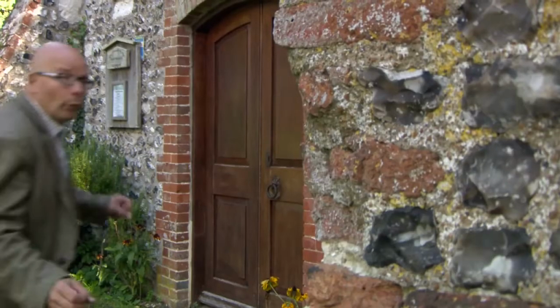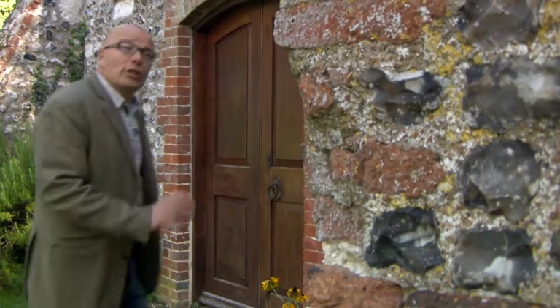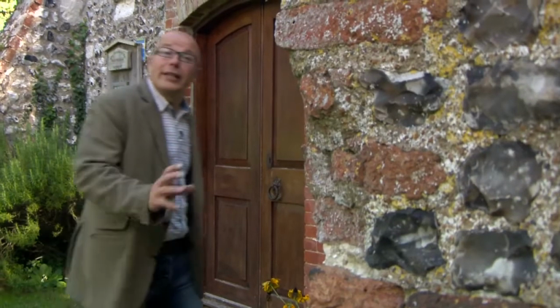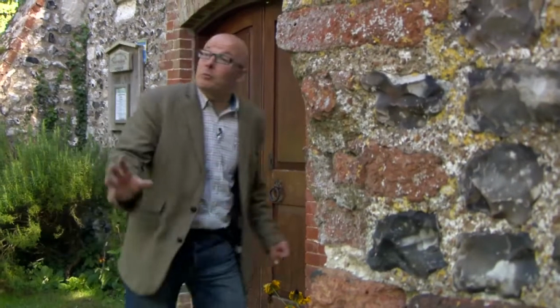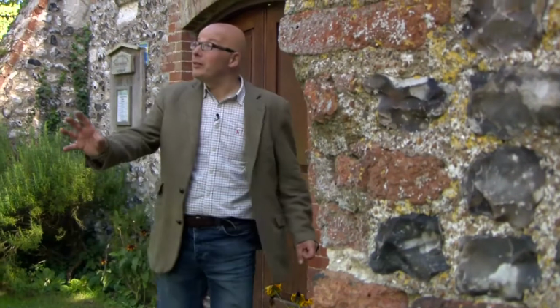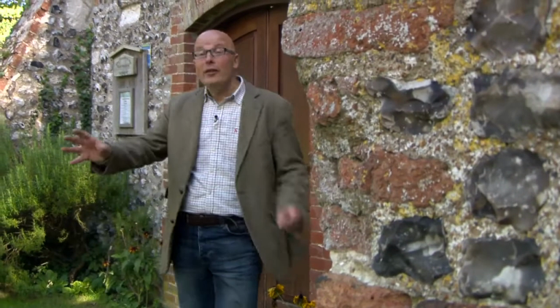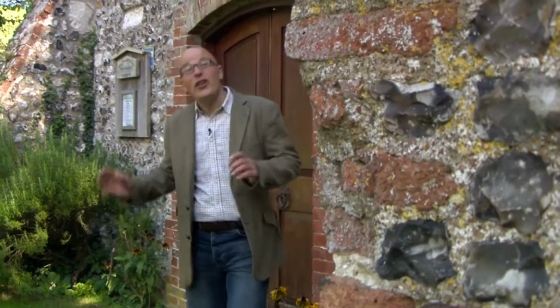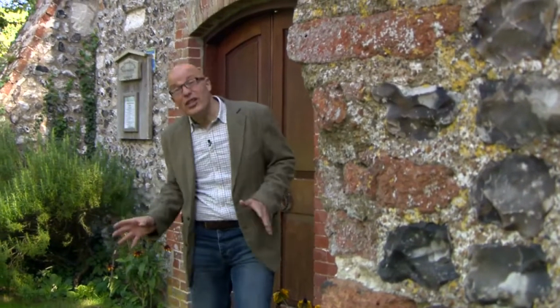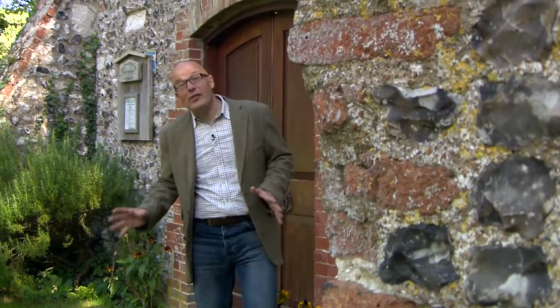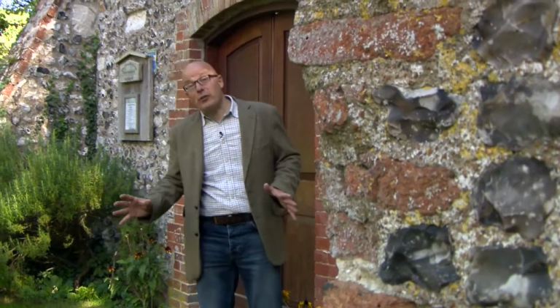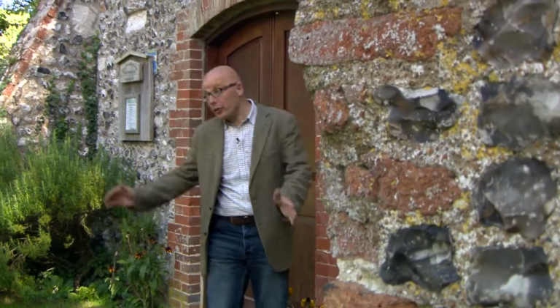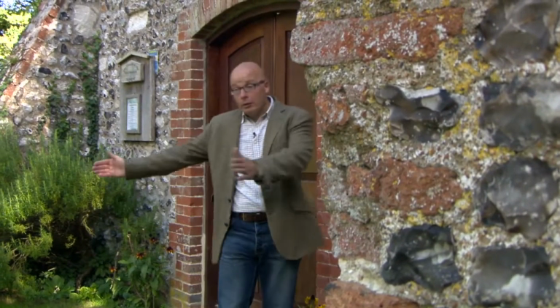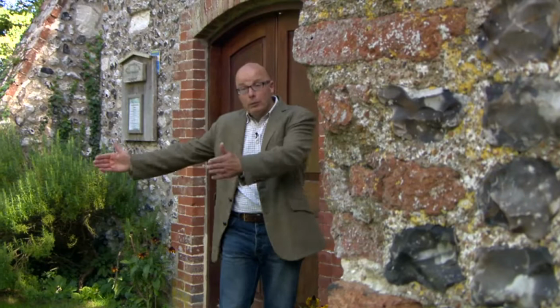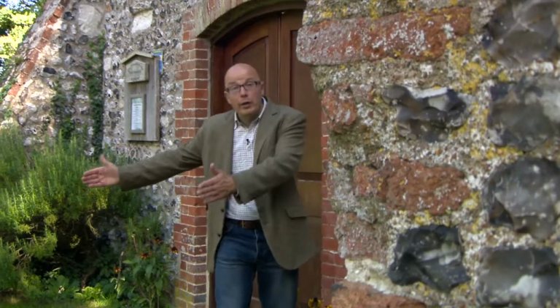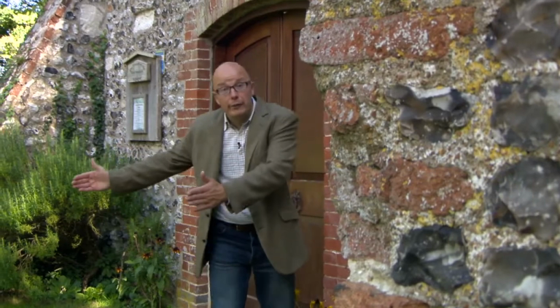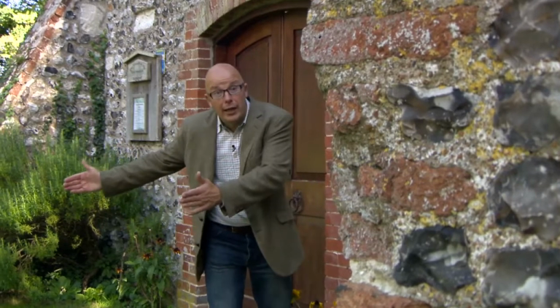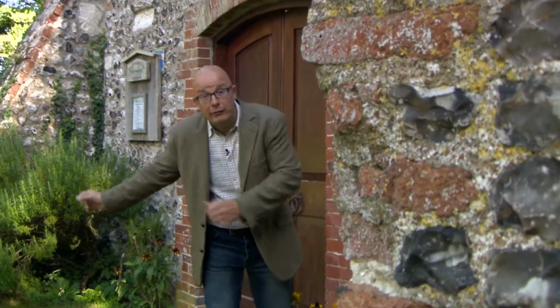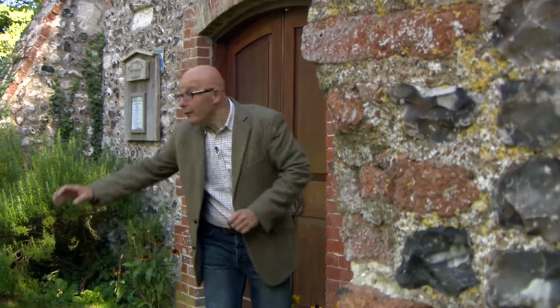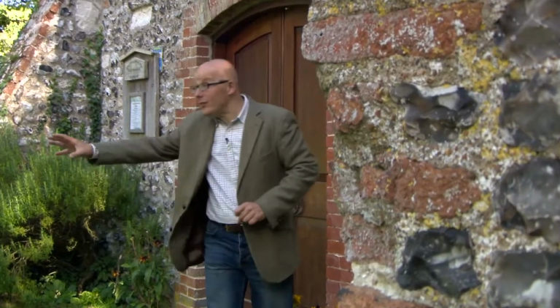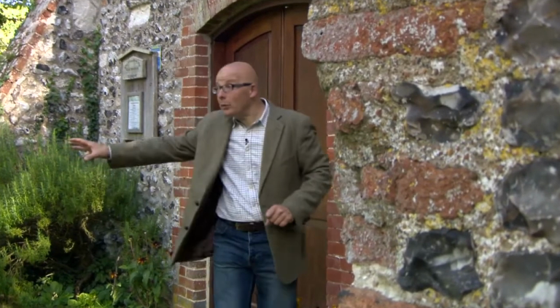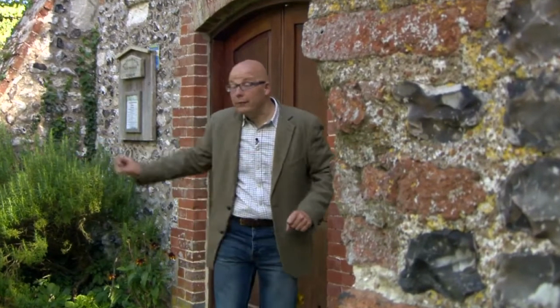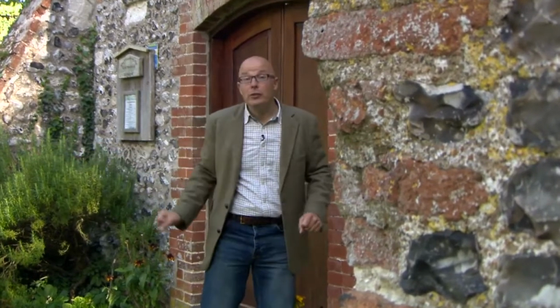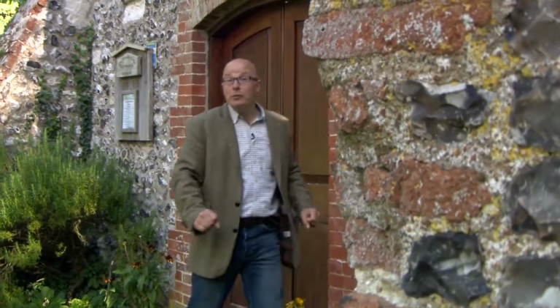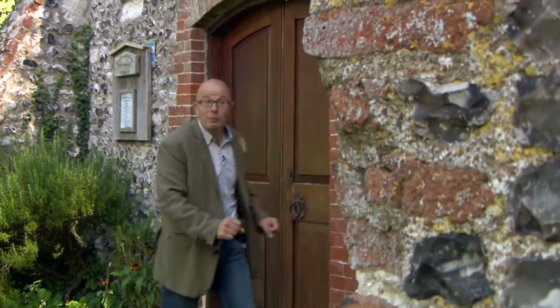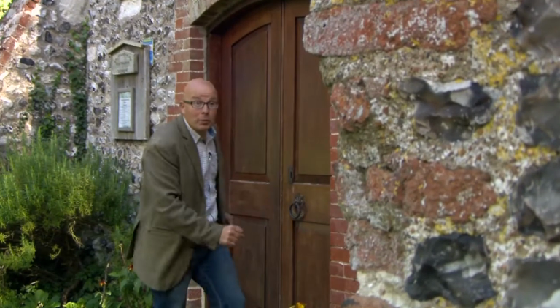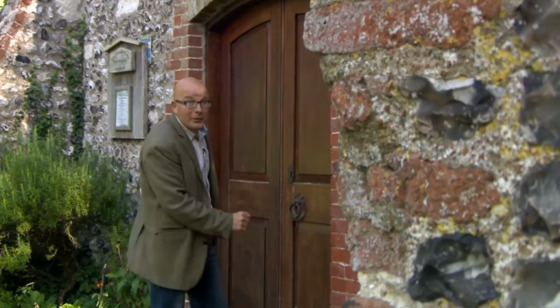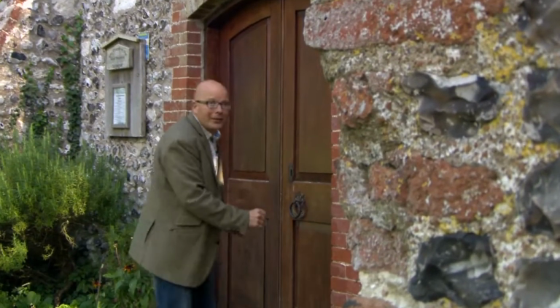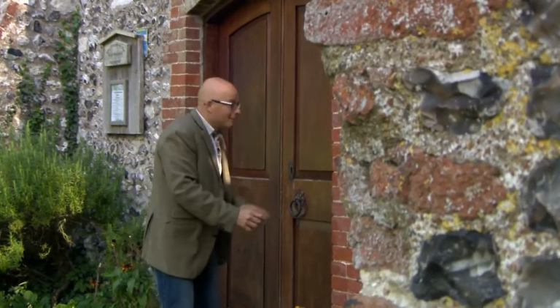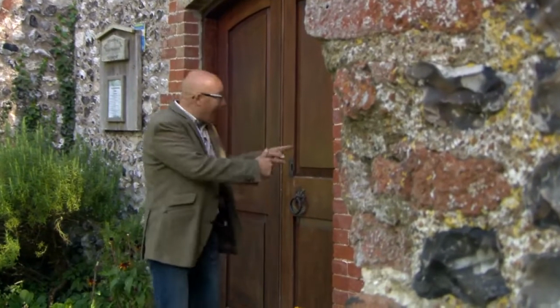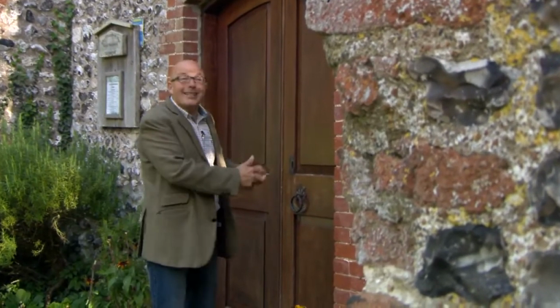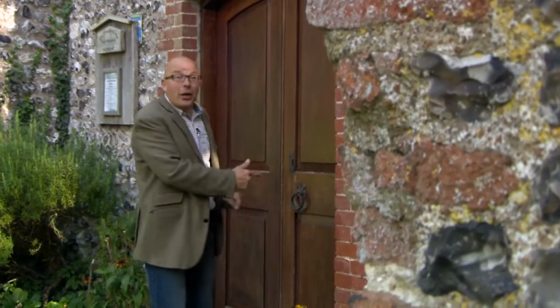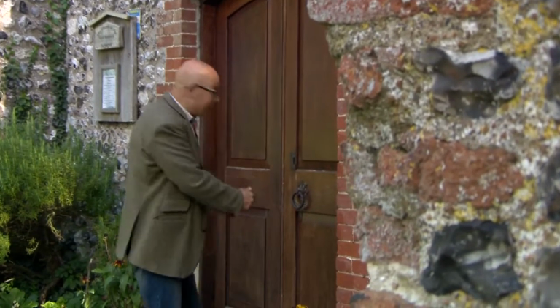Originally it was built in the 13th century, with the nave — and that's all here for you to explore — but let's go in.